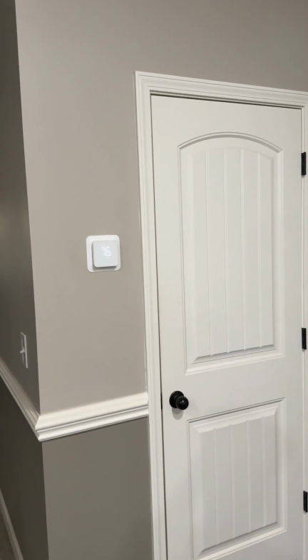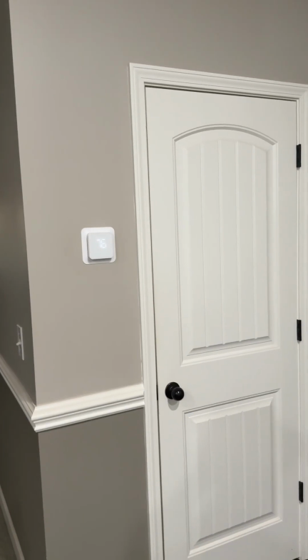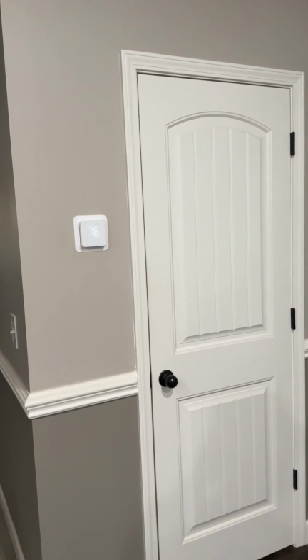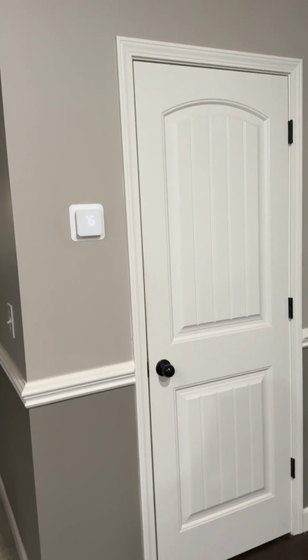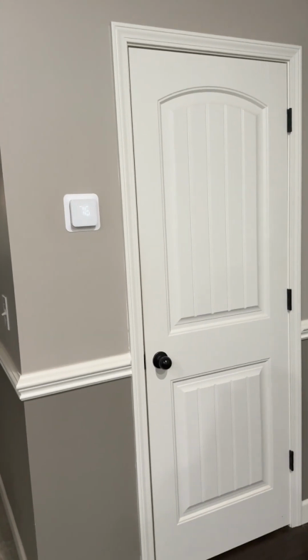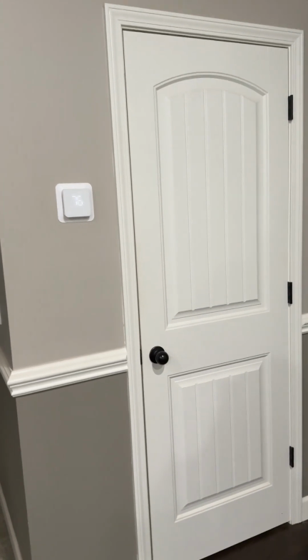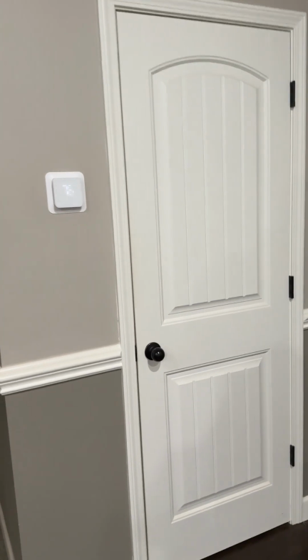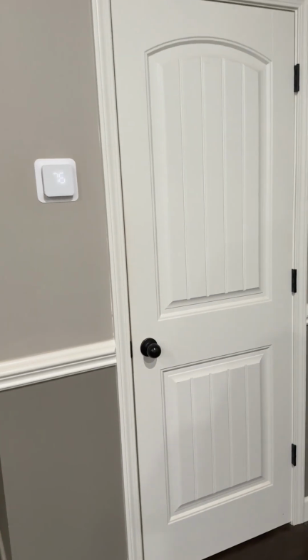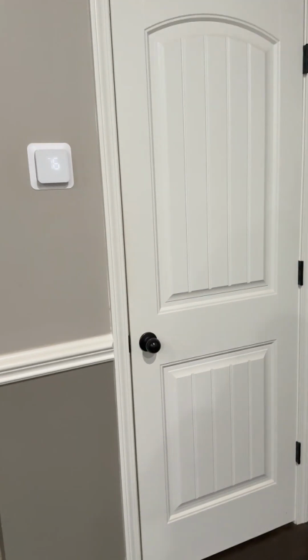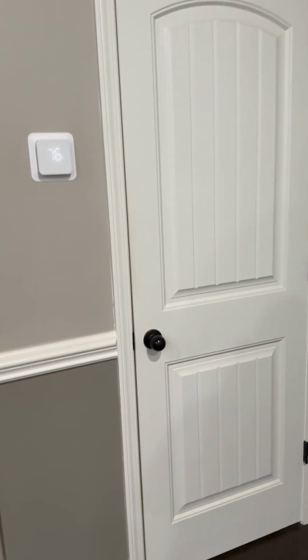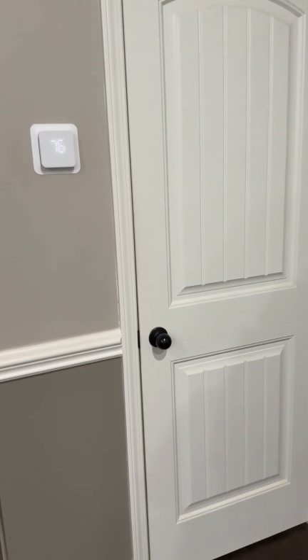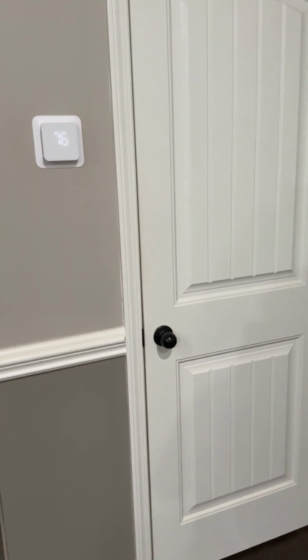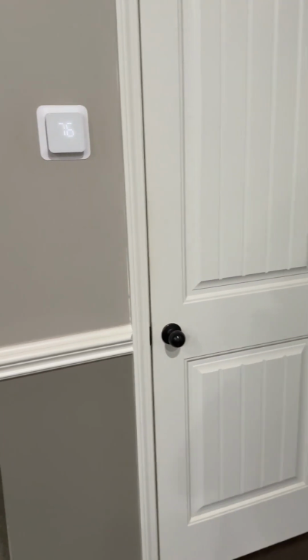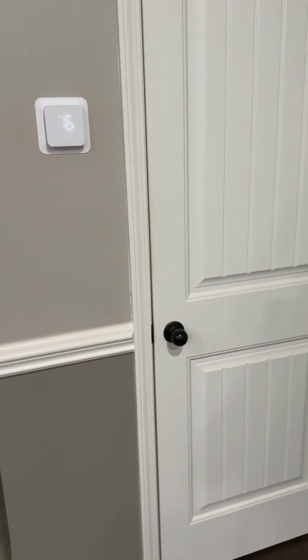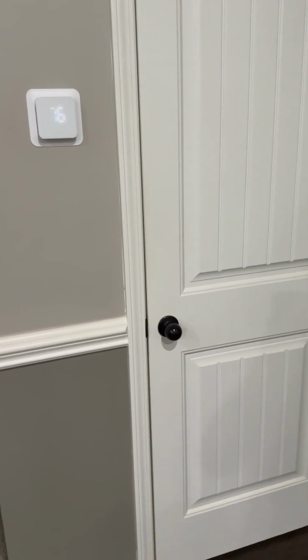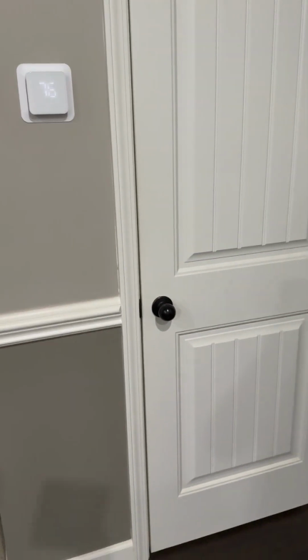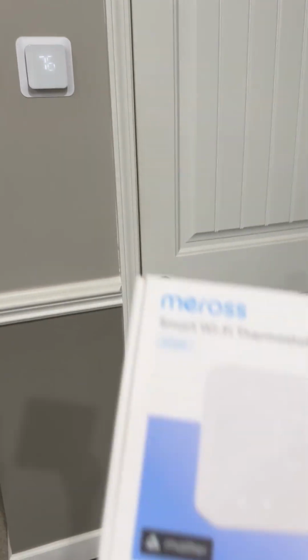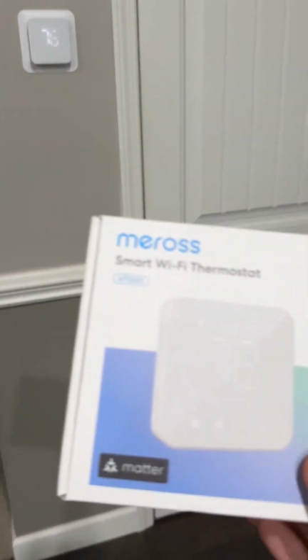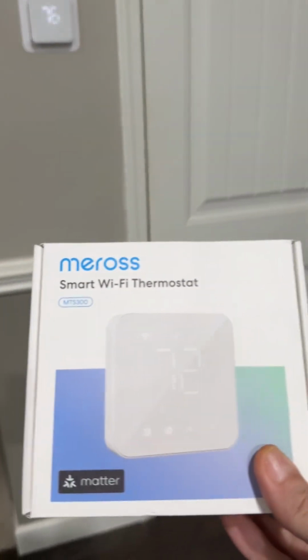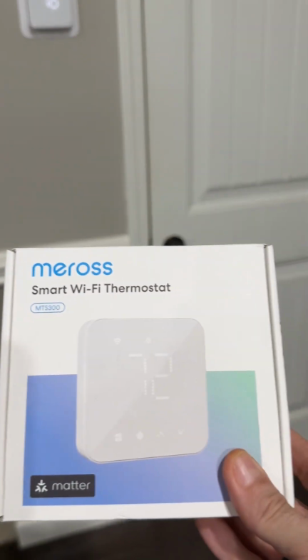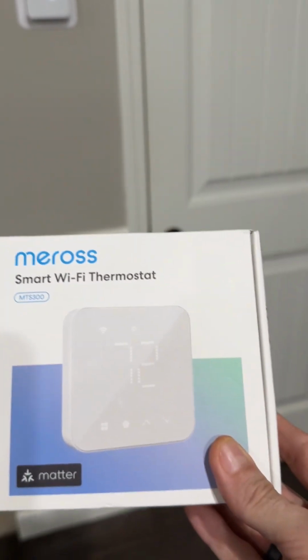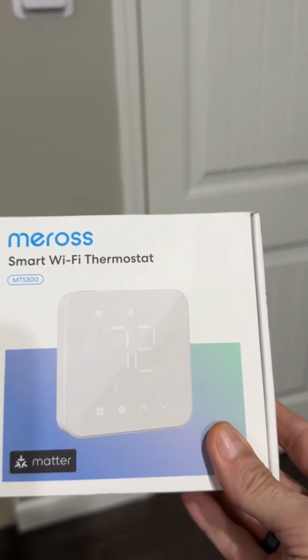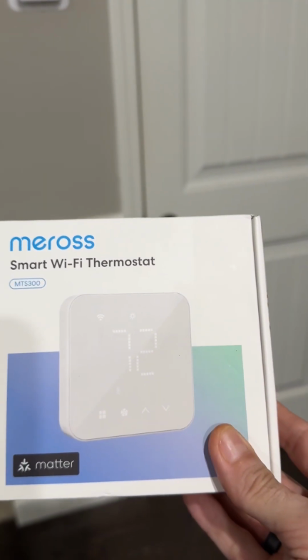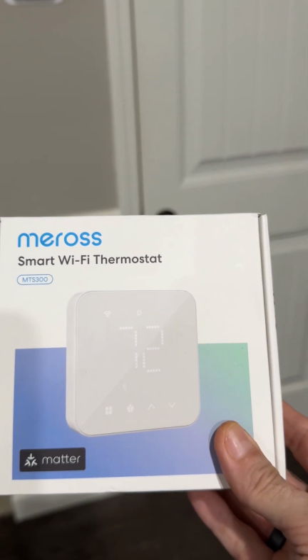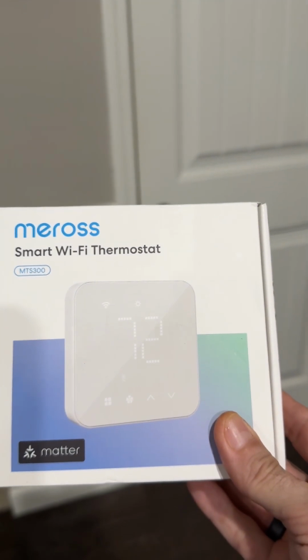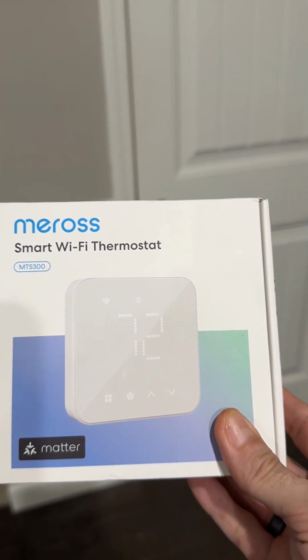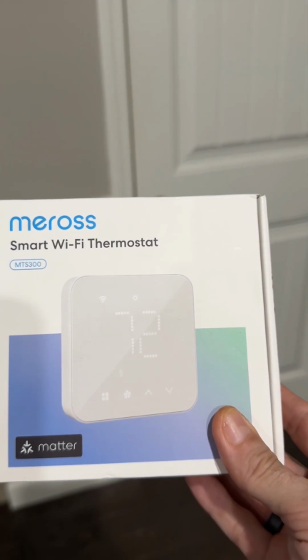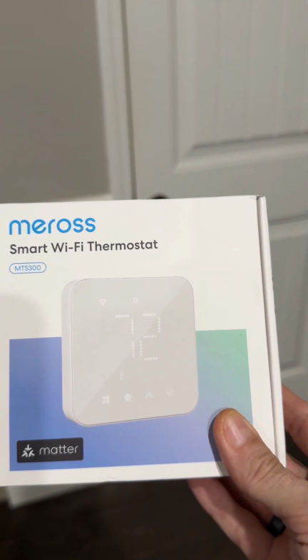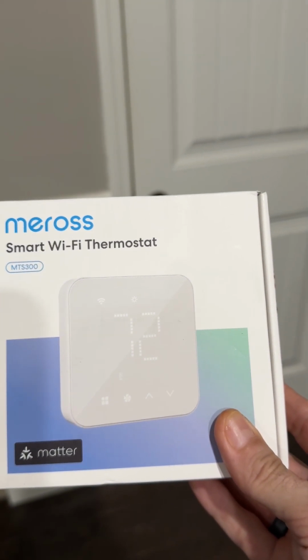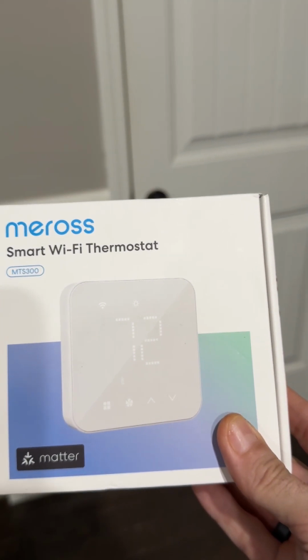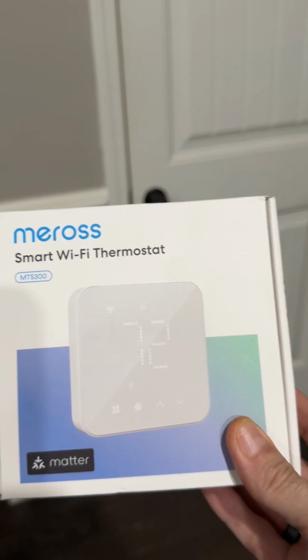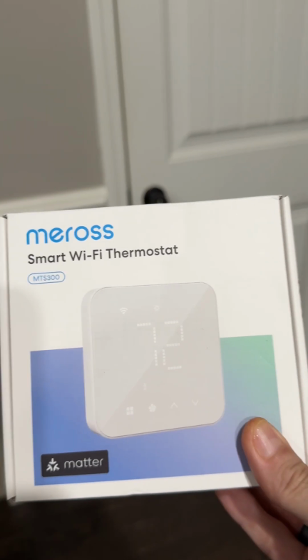I decided to change it up a bit and try a new thermostat — the Miros MTS 300.